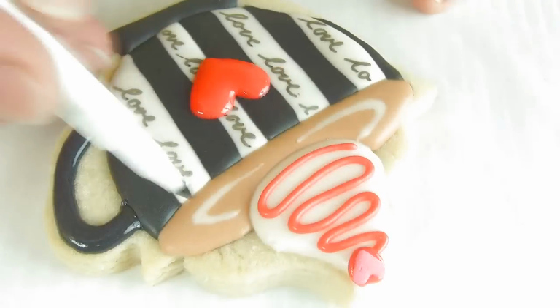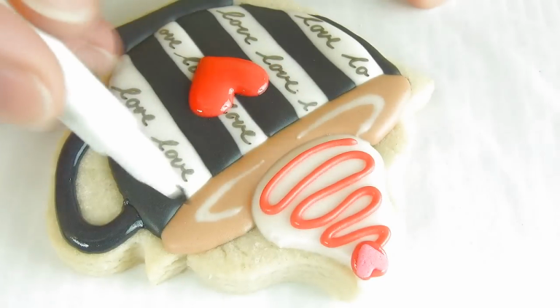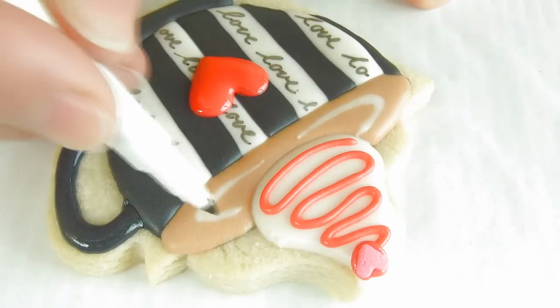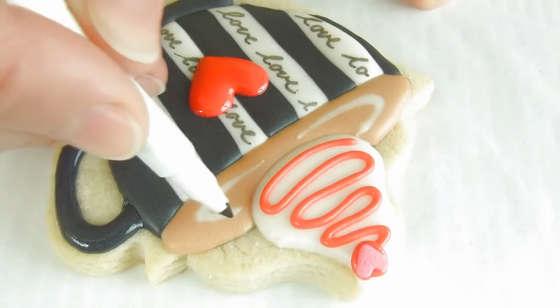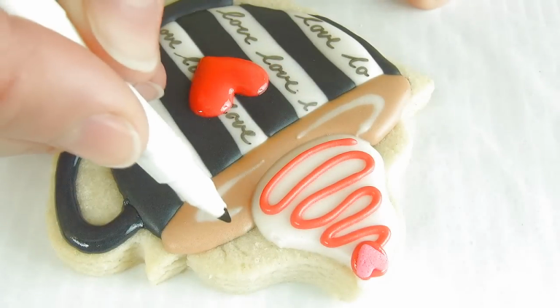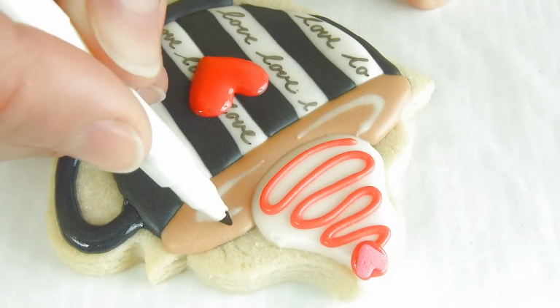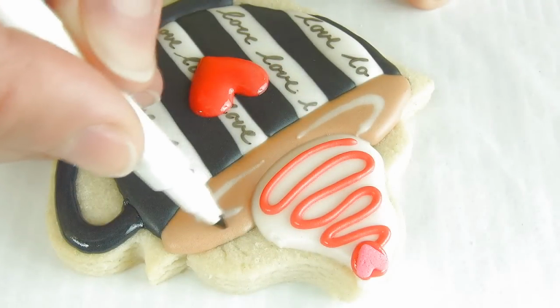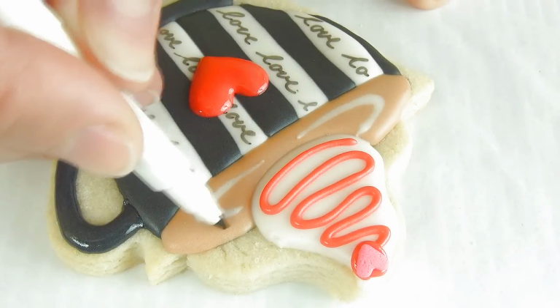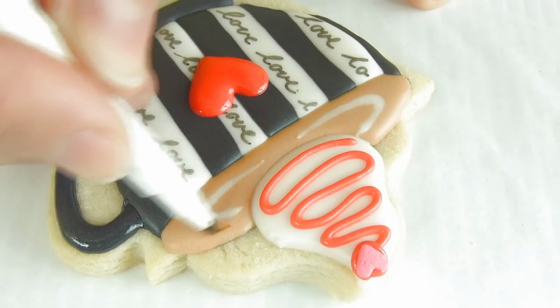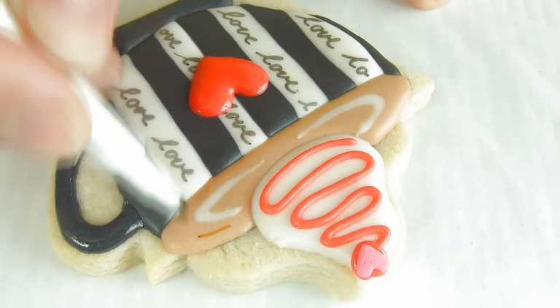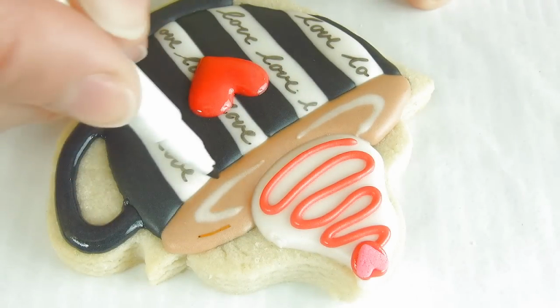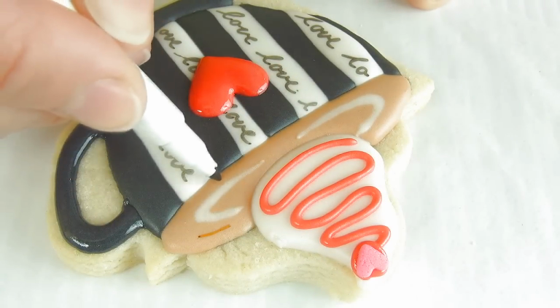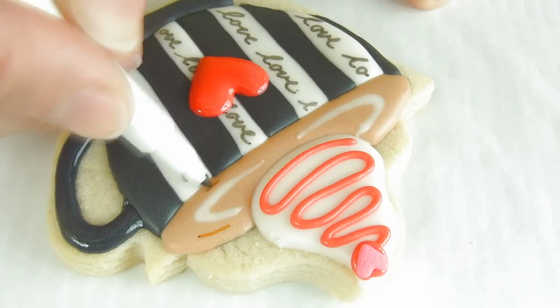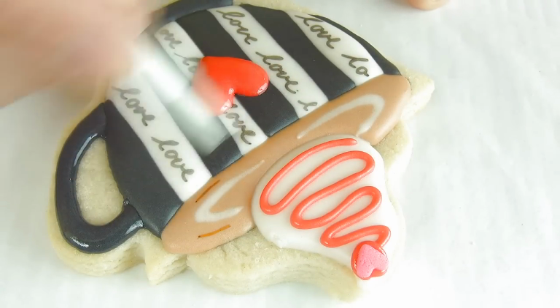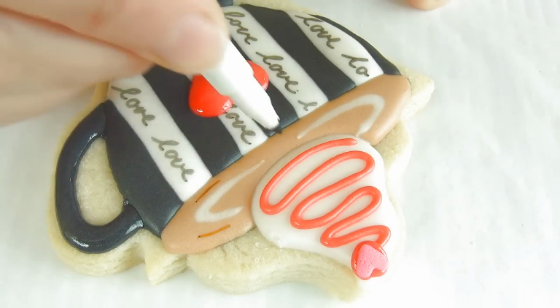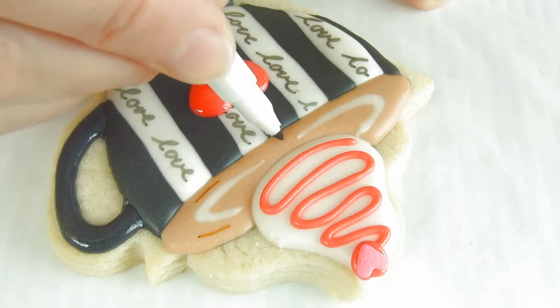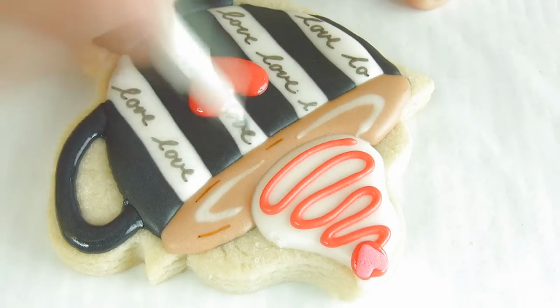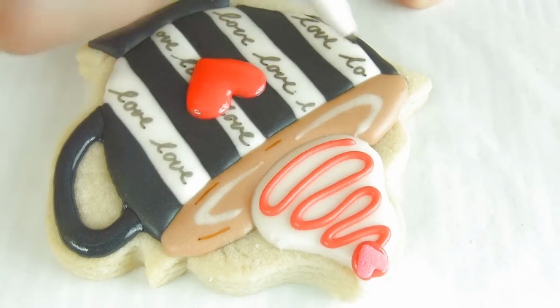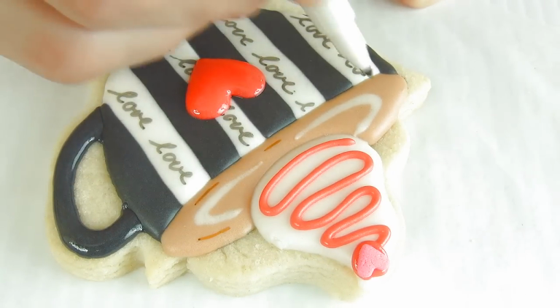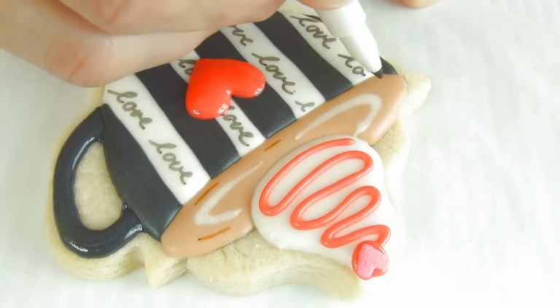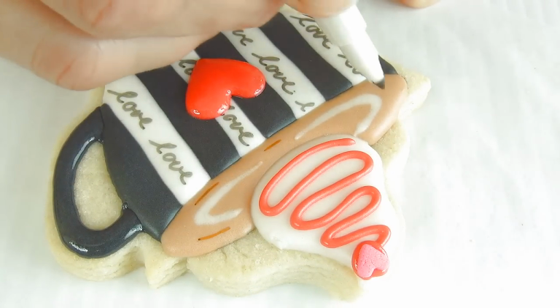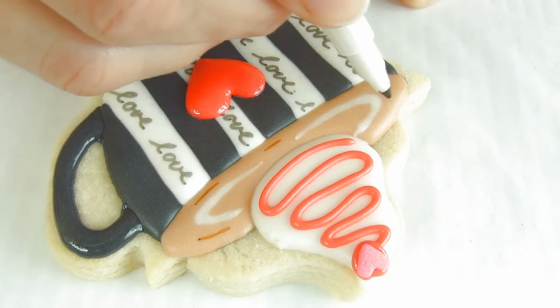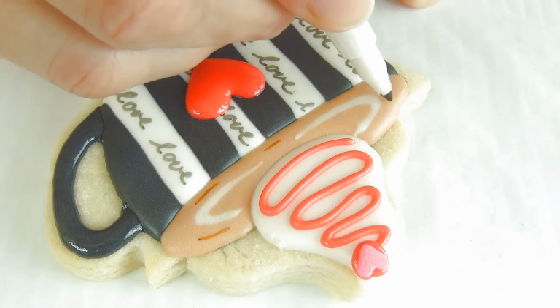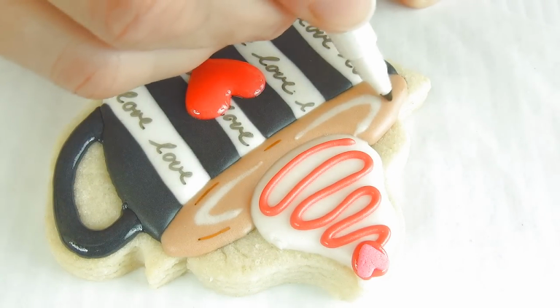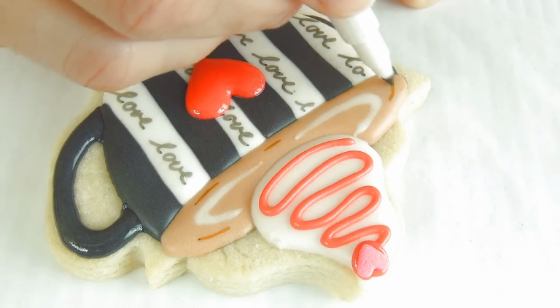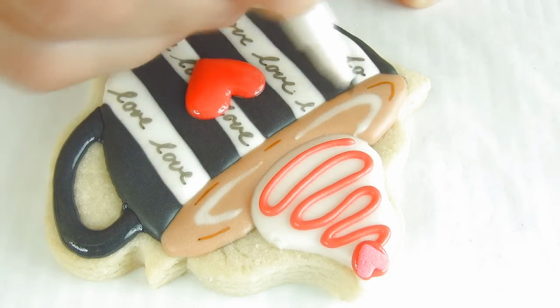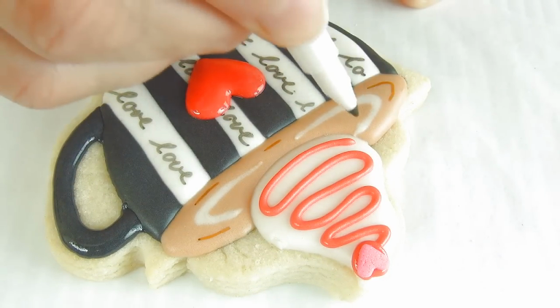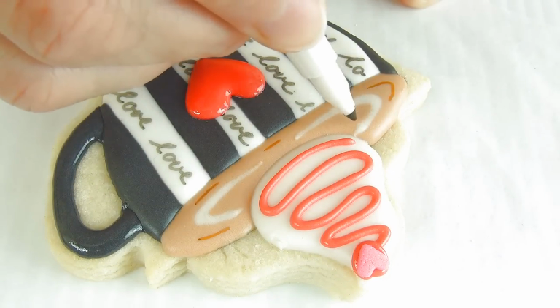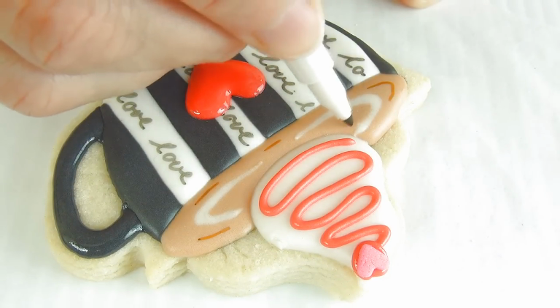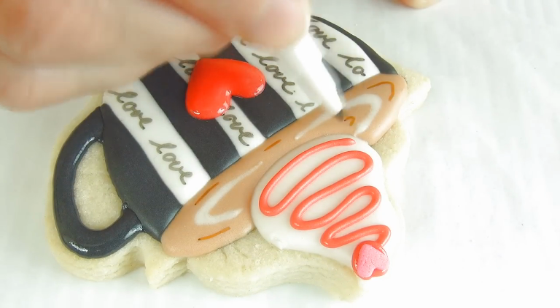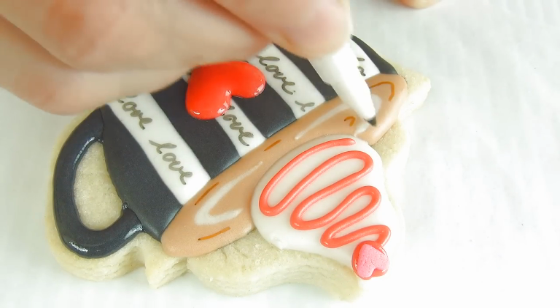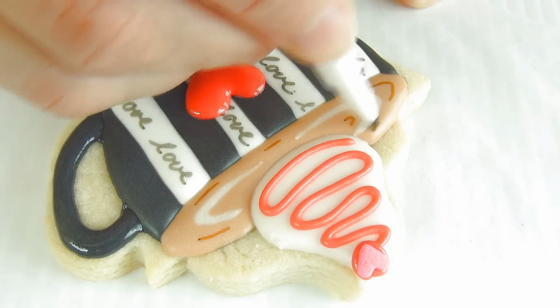Now using the brown edible marker, finishing up the details.